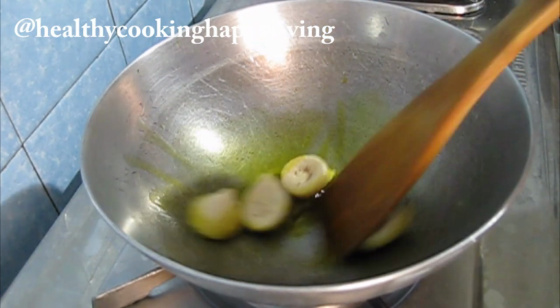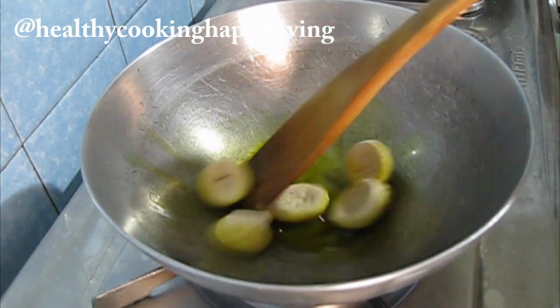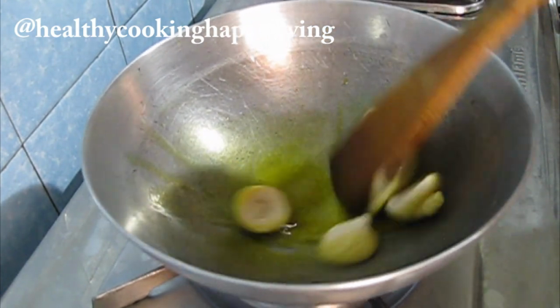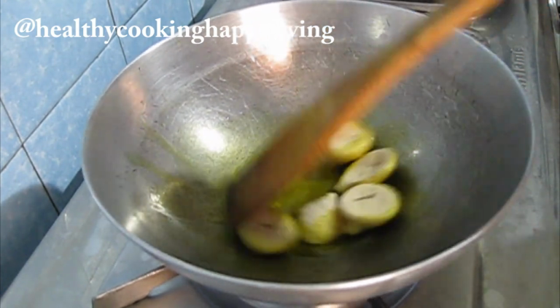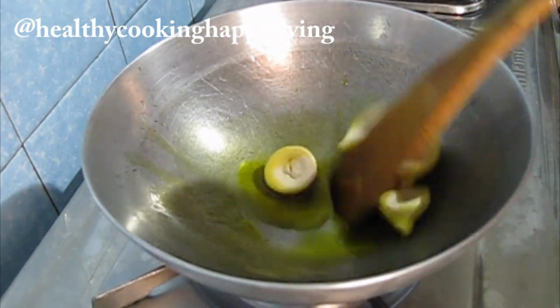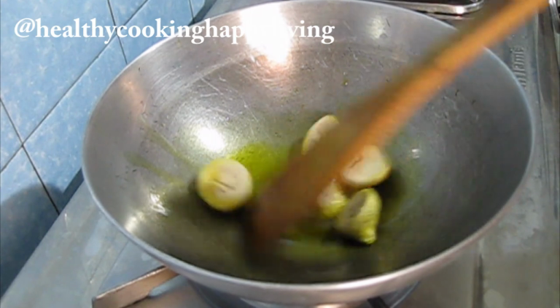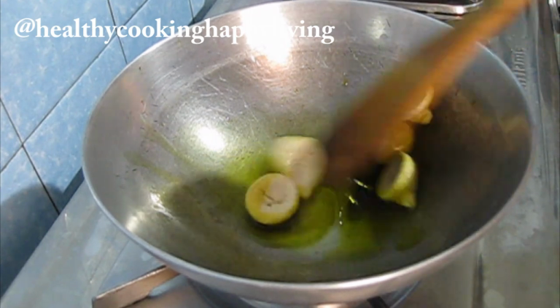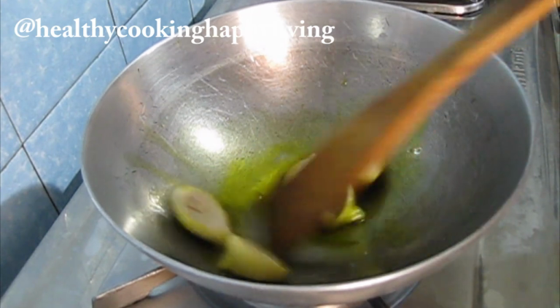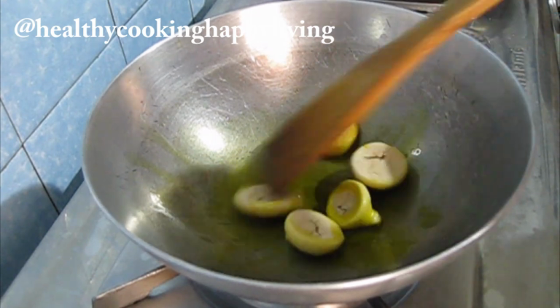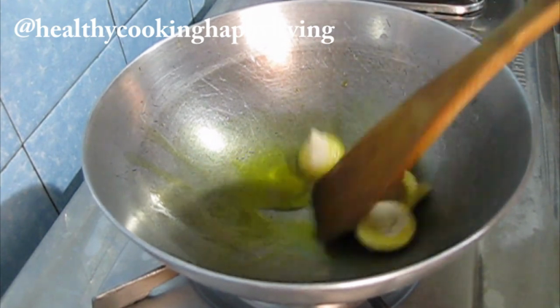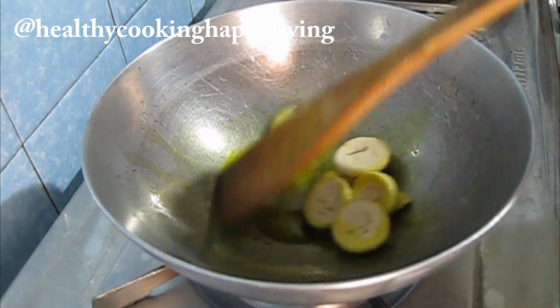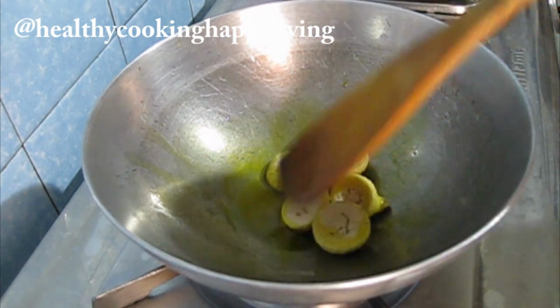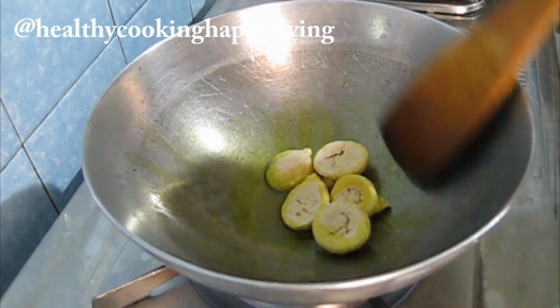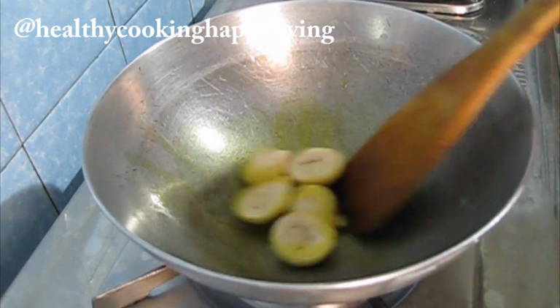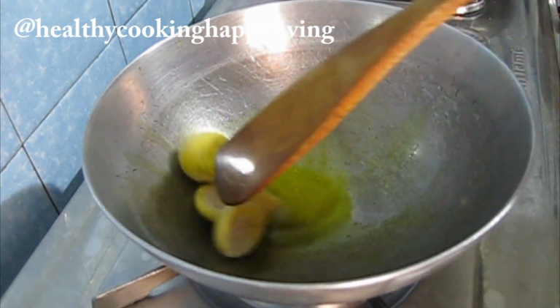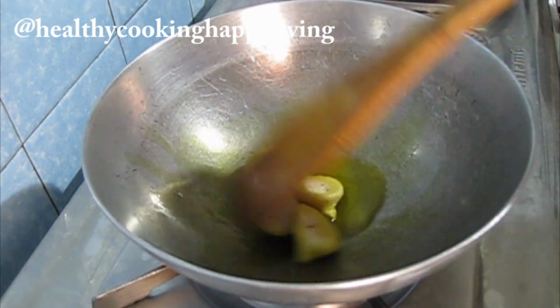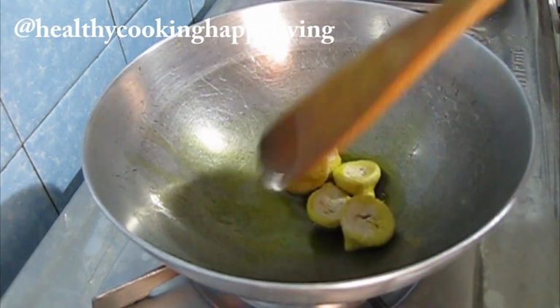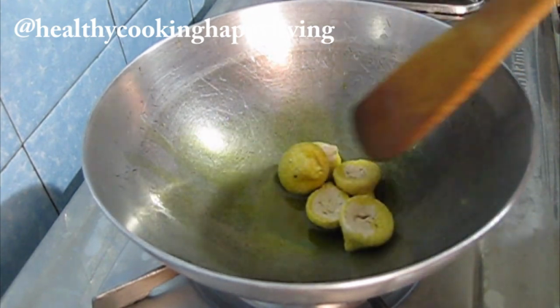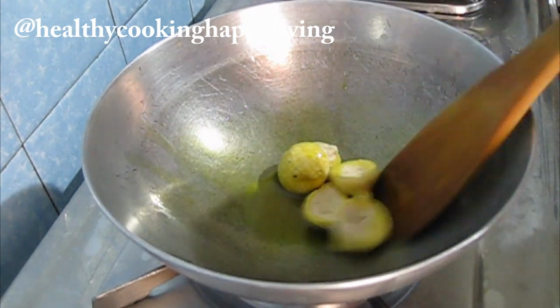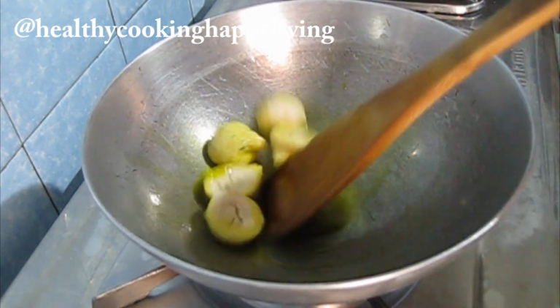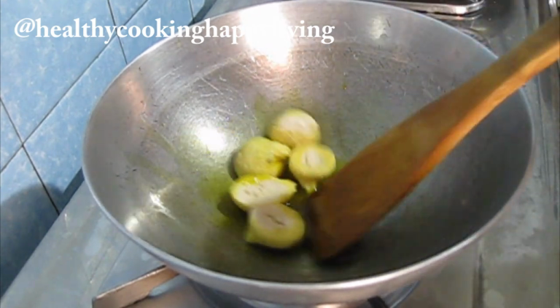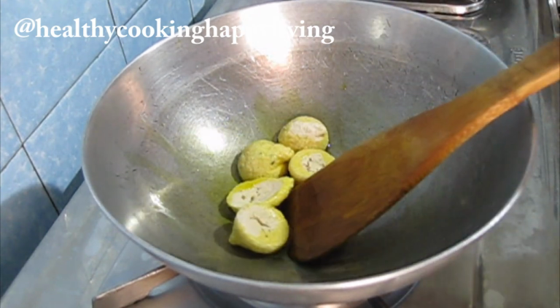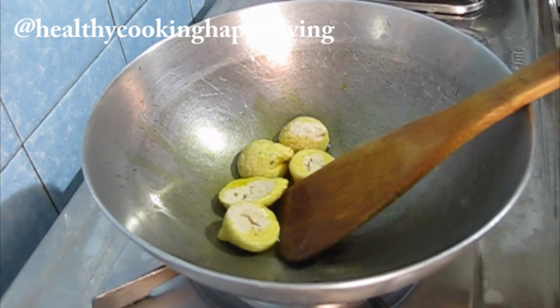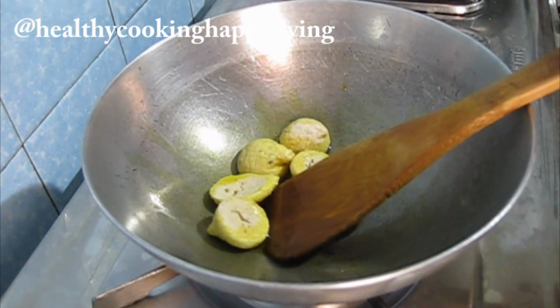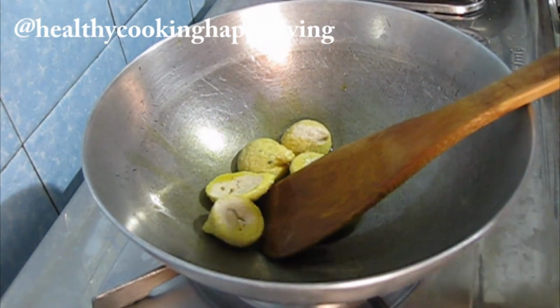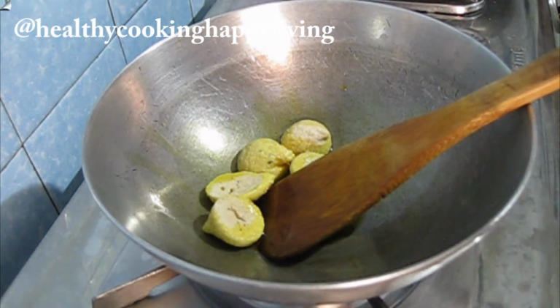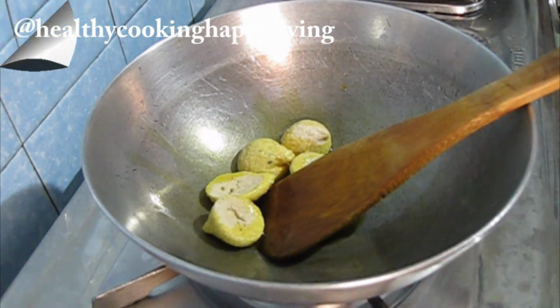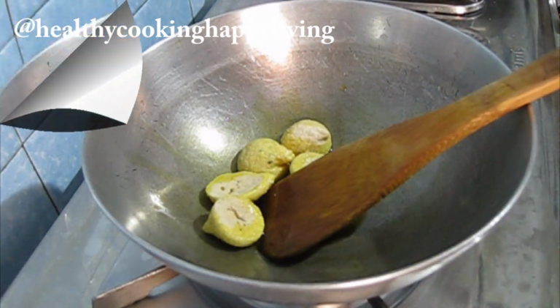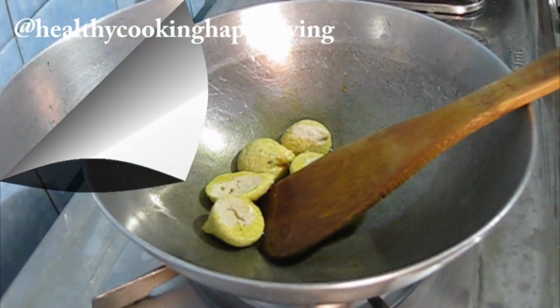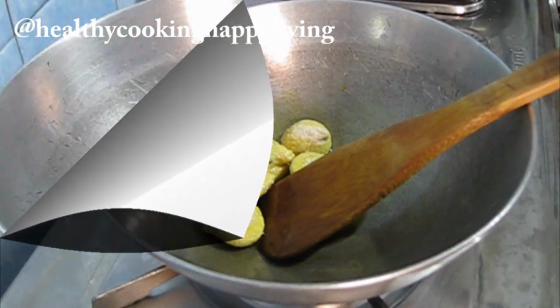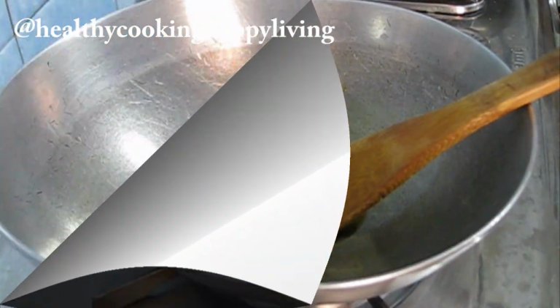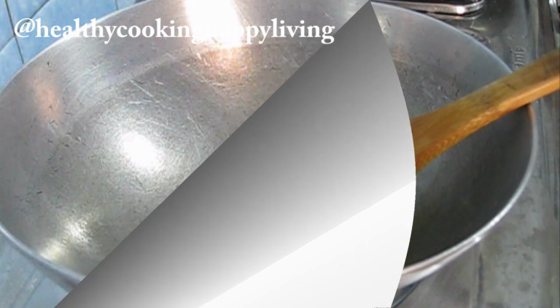When you fry it, I have a tip: do not use medium or high heat, so it will not burn out.